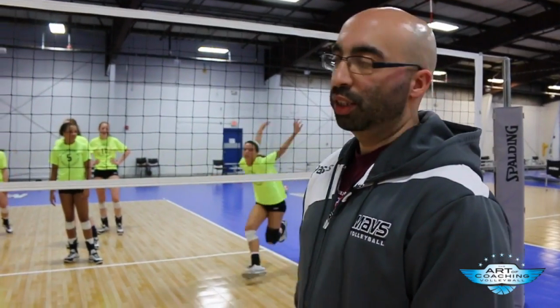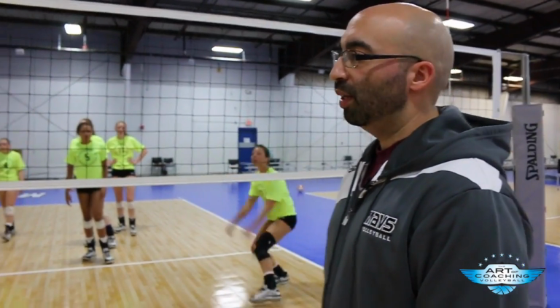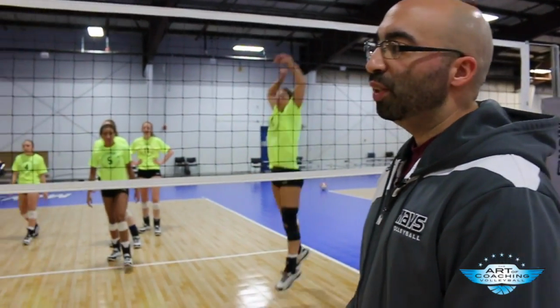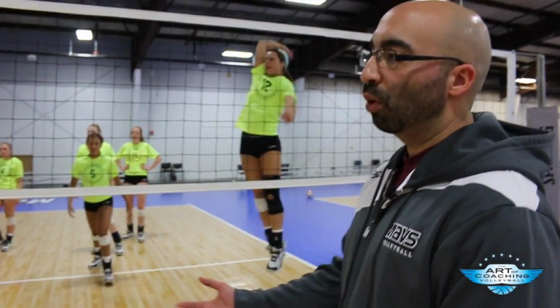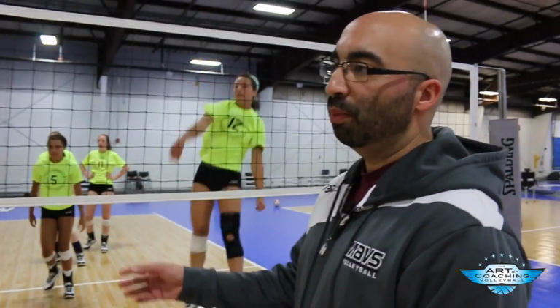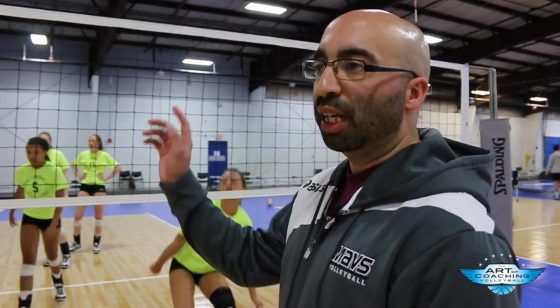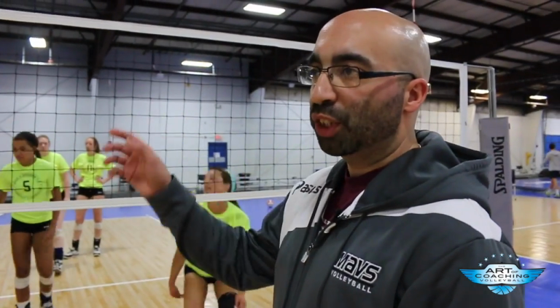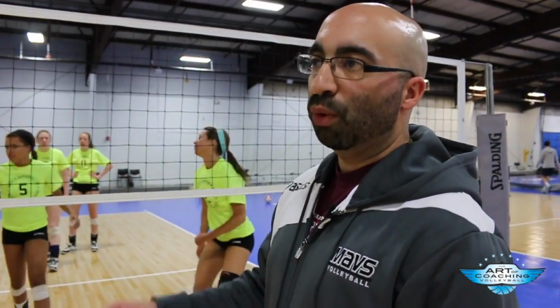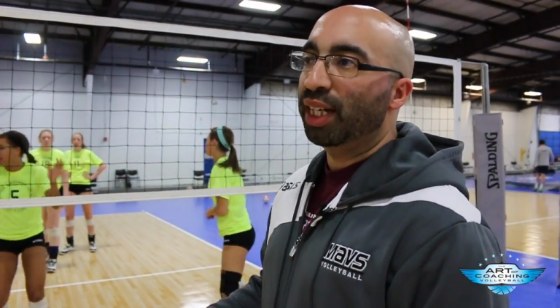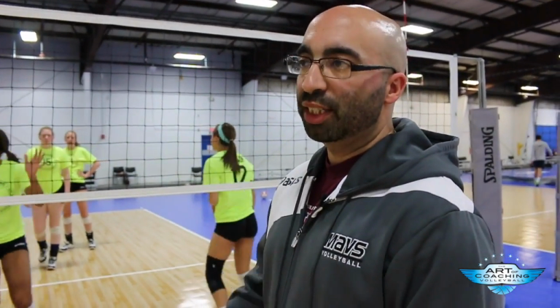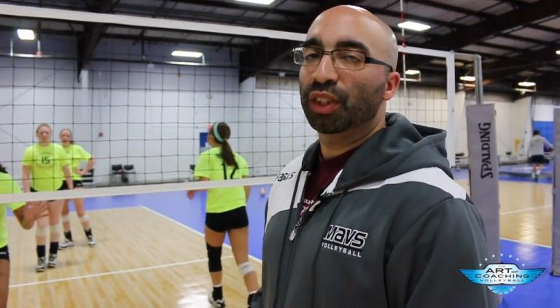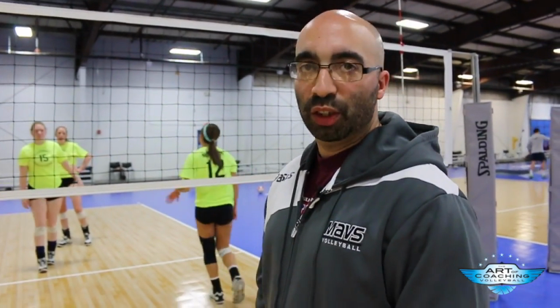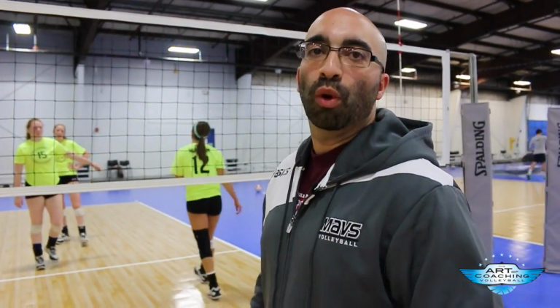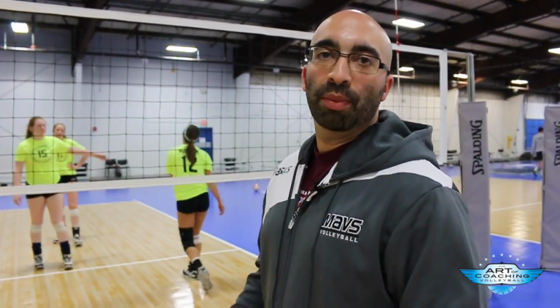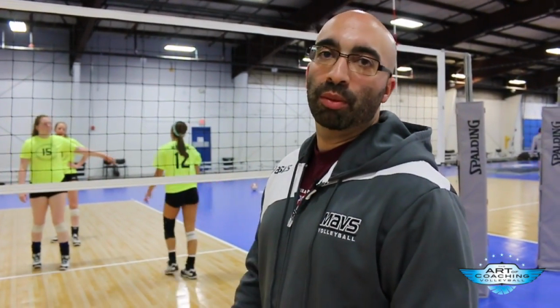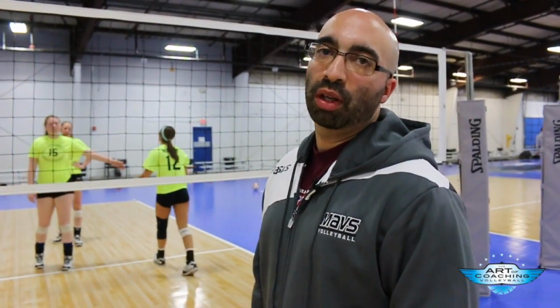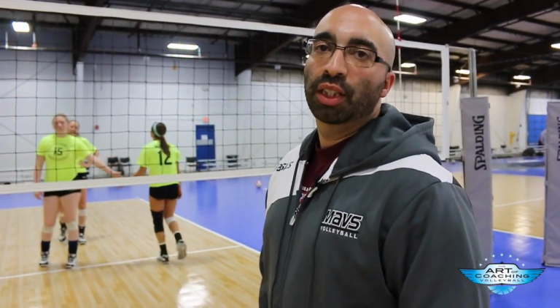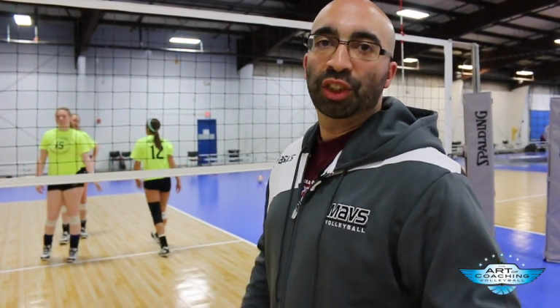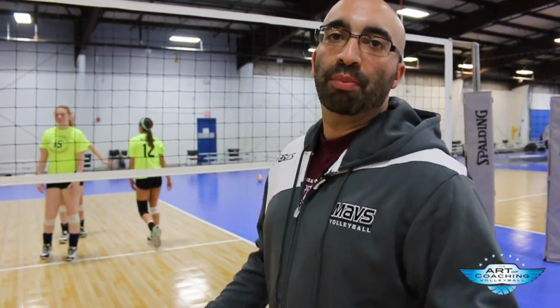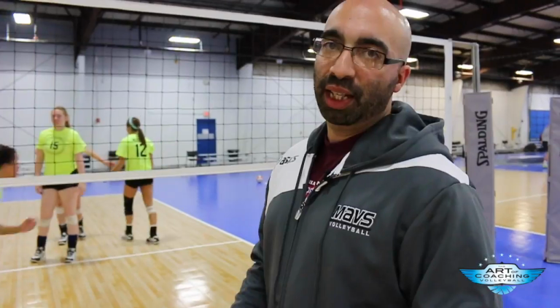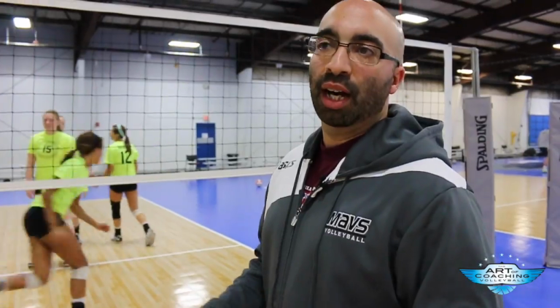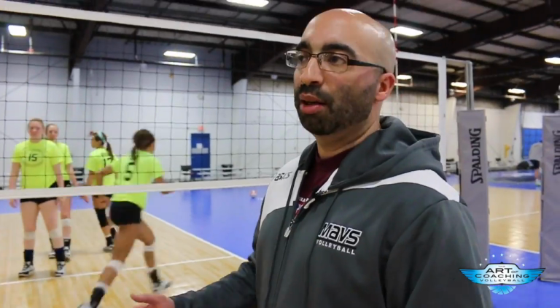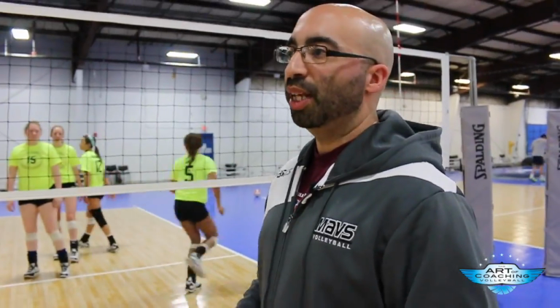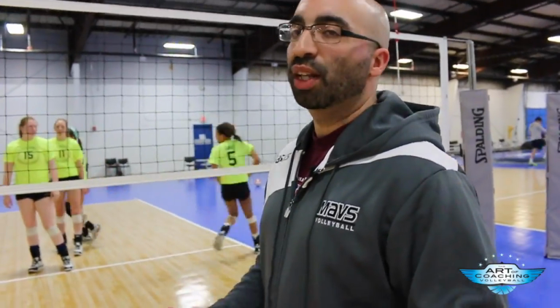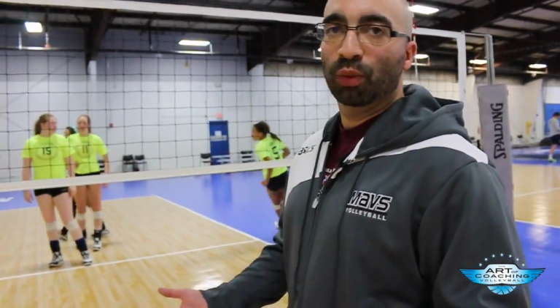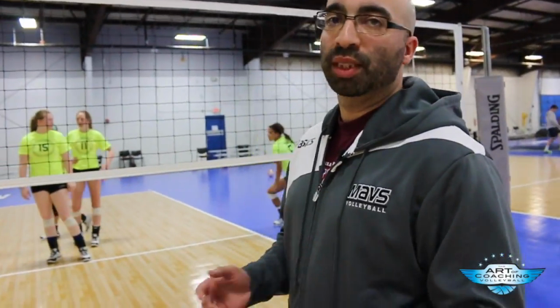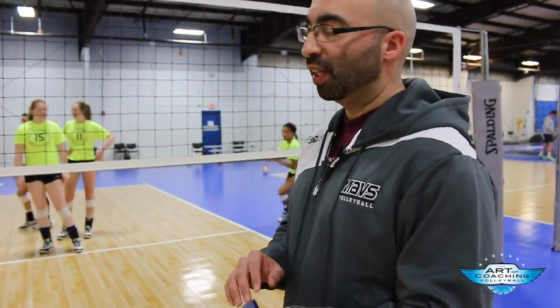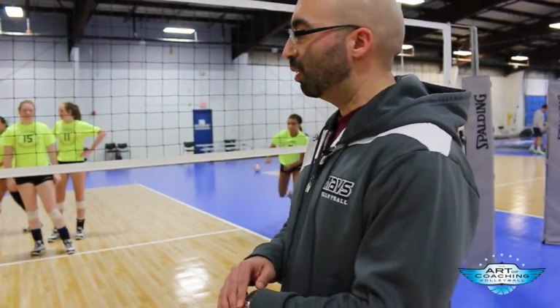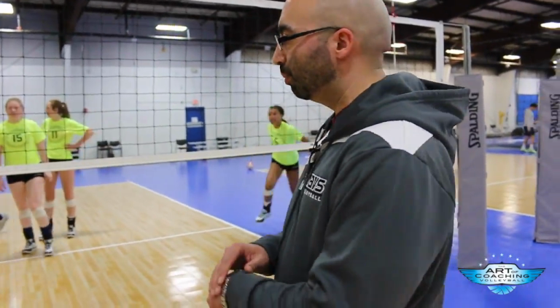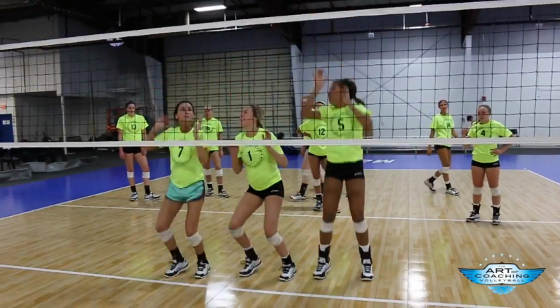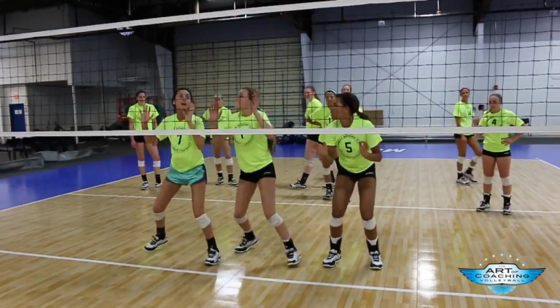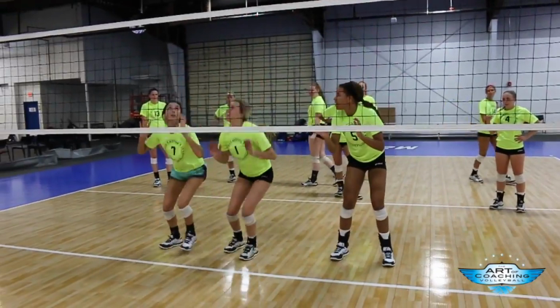We do this warm-up just like the serving one — we'll get into this one so they start to warm up a little bit more. So they're jumping, getting their legs warm and stuff like that.